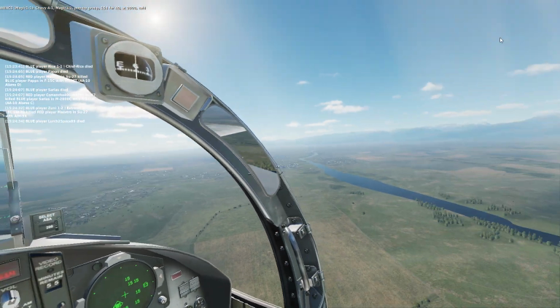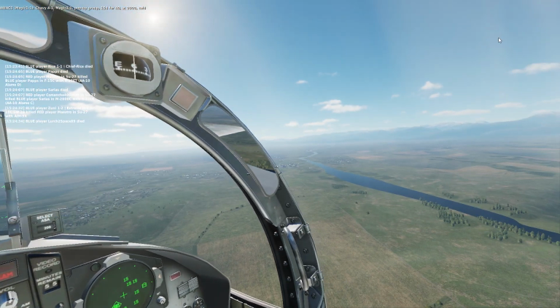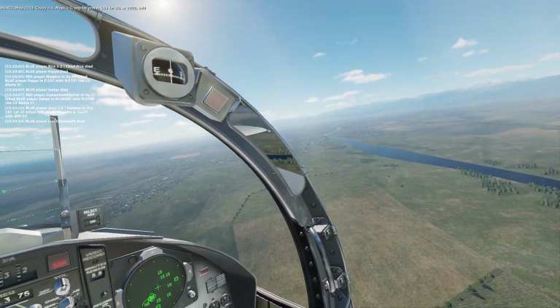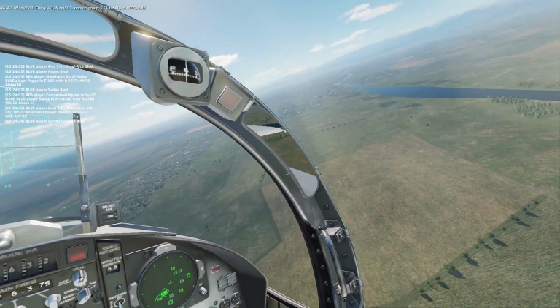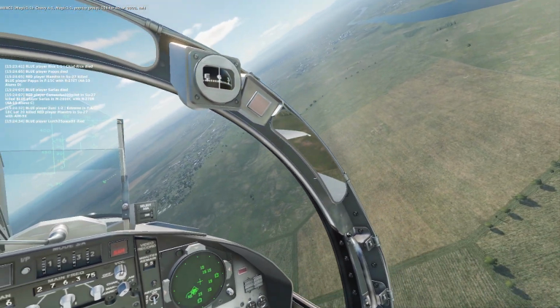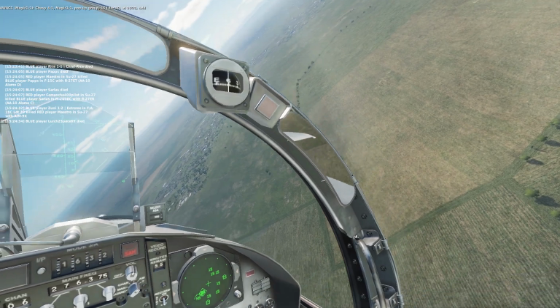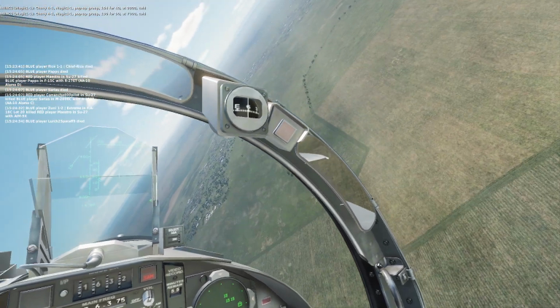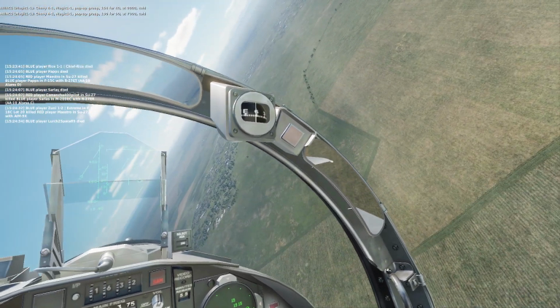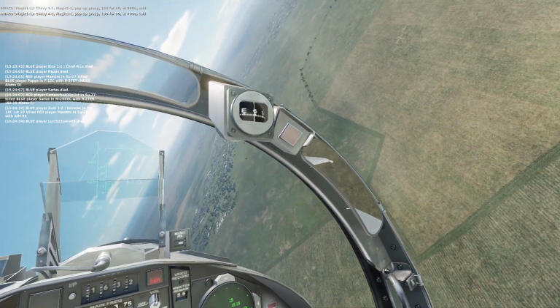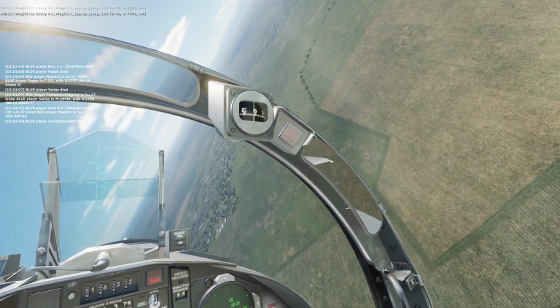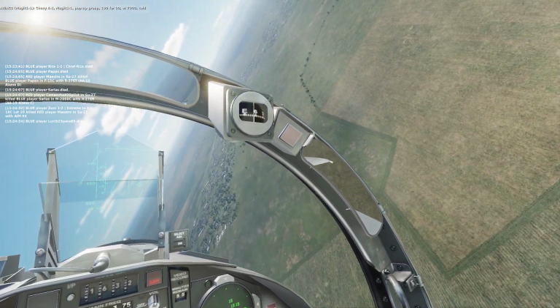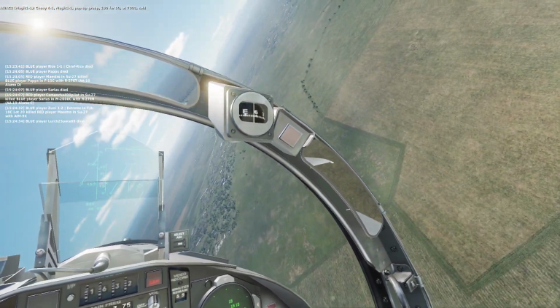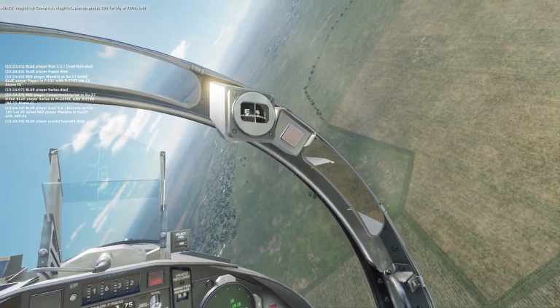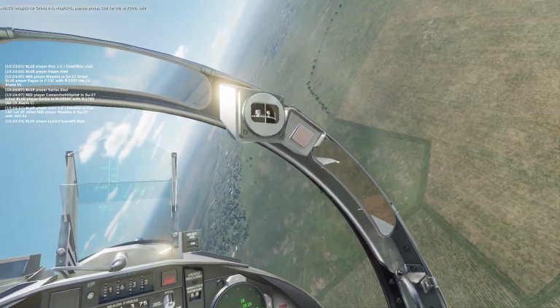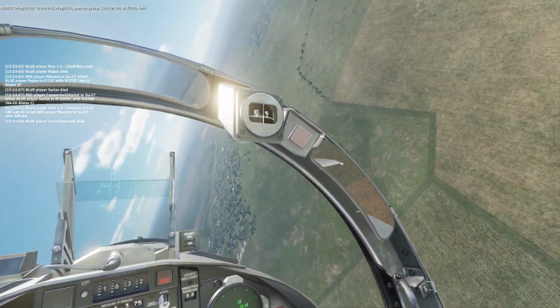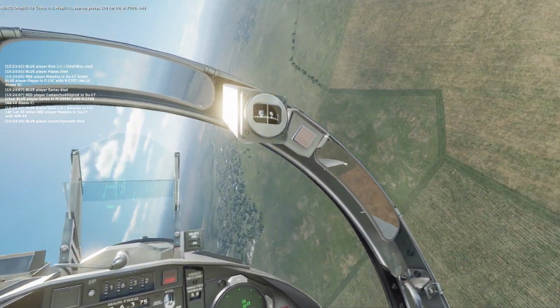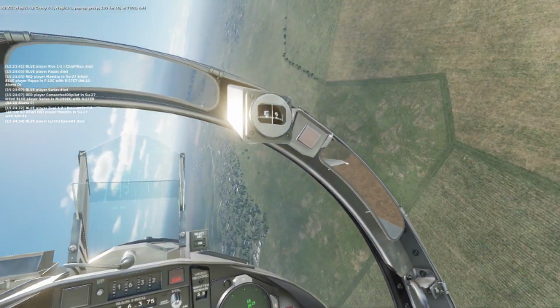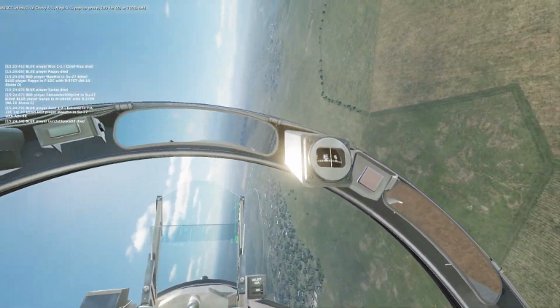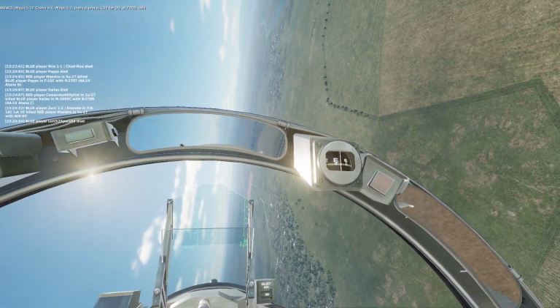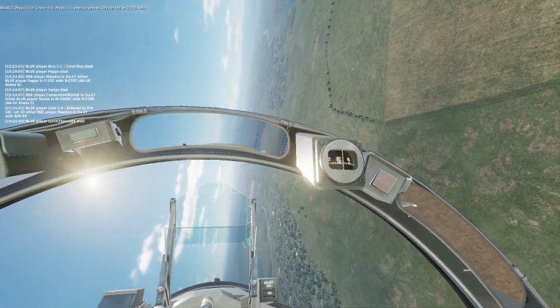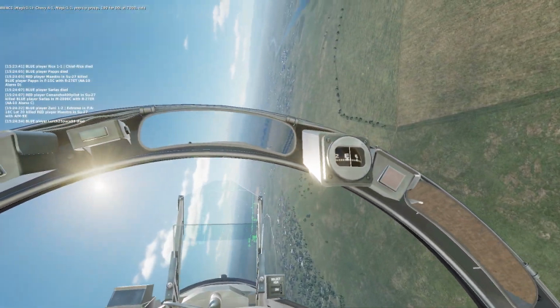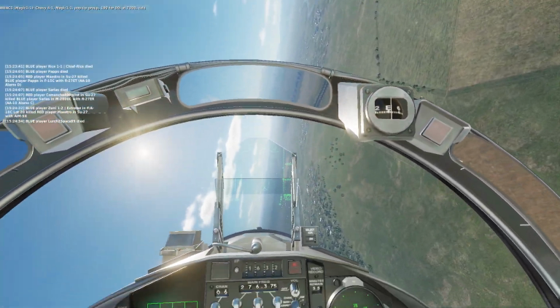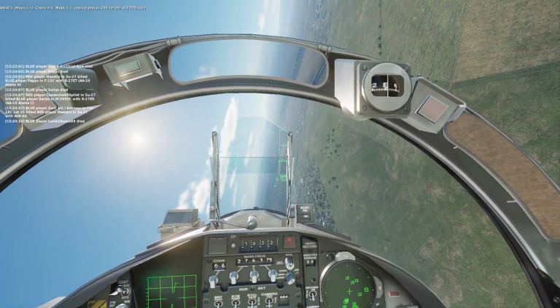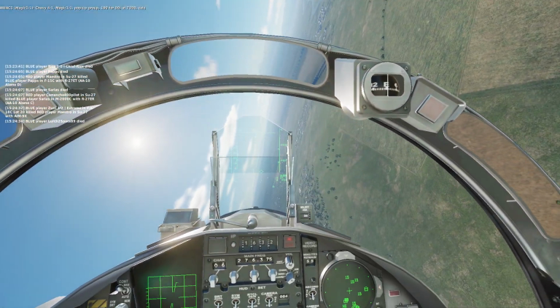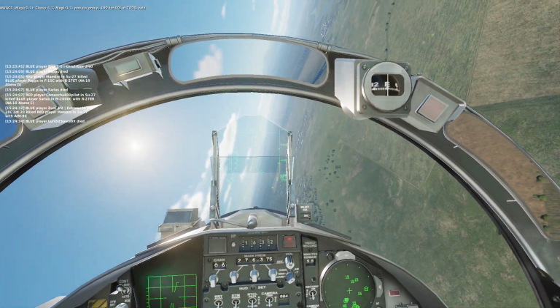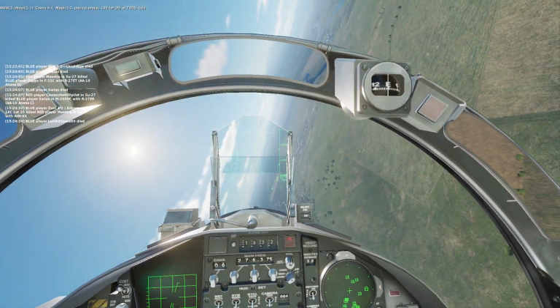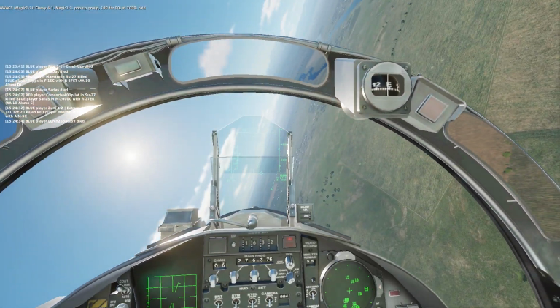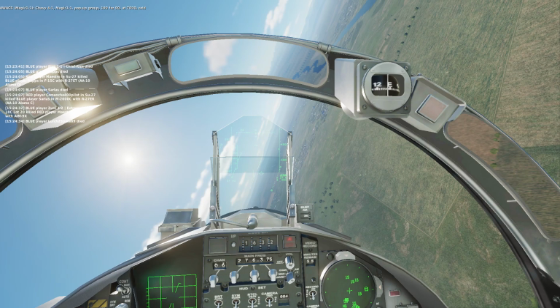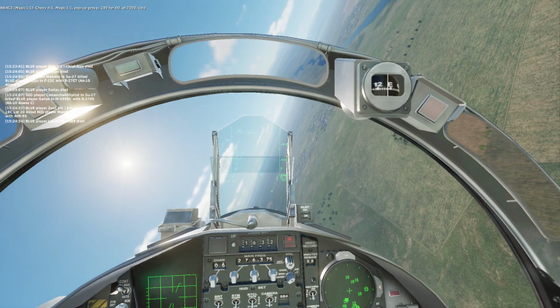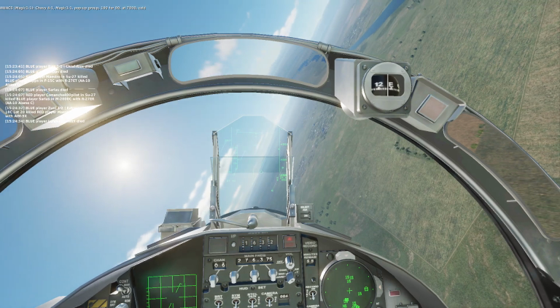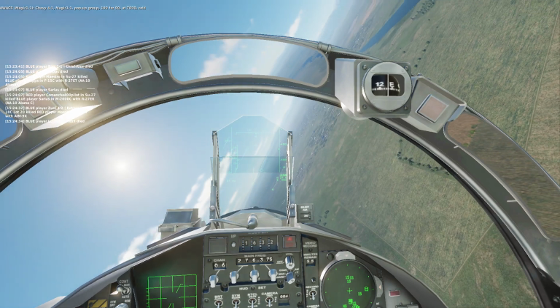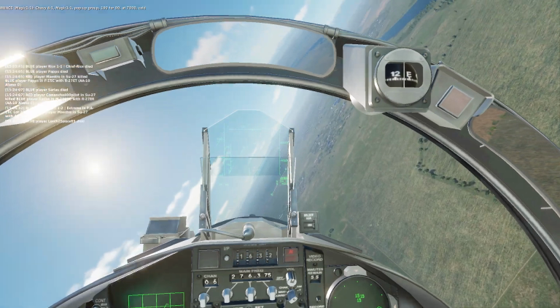Chevy Ford 1, Magic 1-1, pop-up group 1904-90, at 7,000, cold.